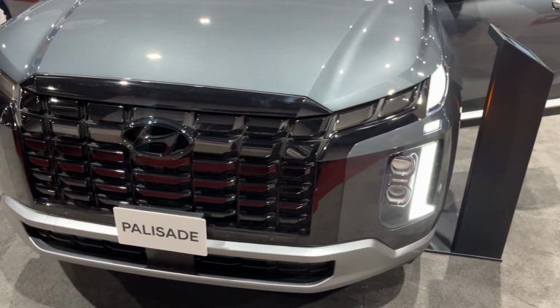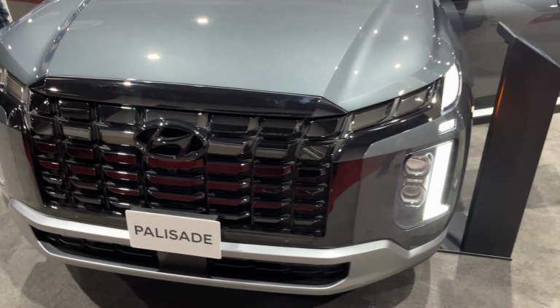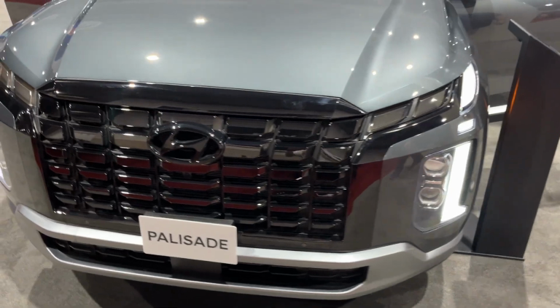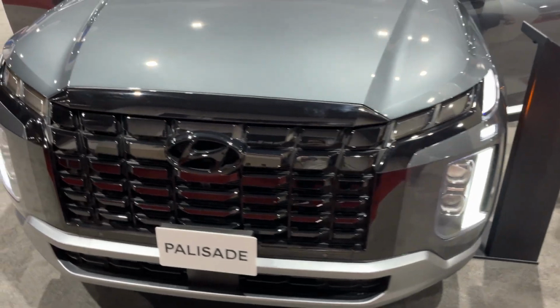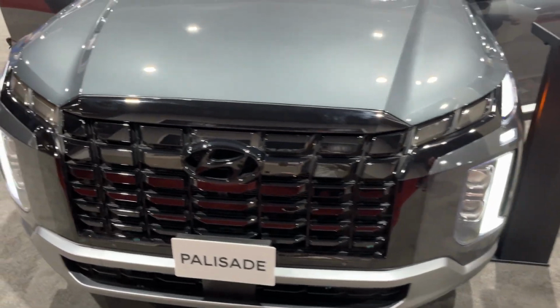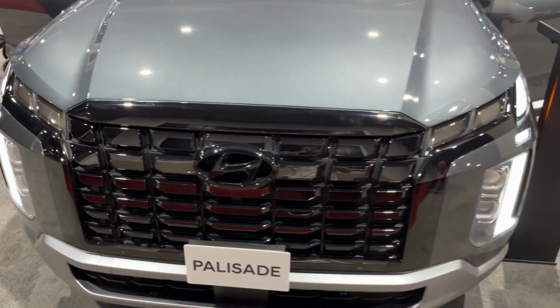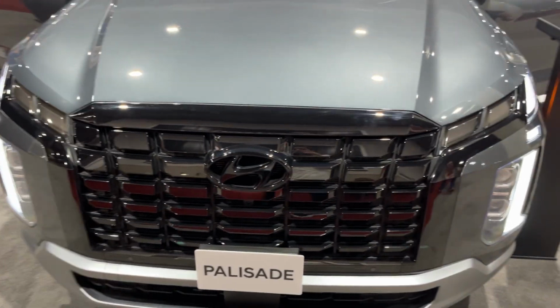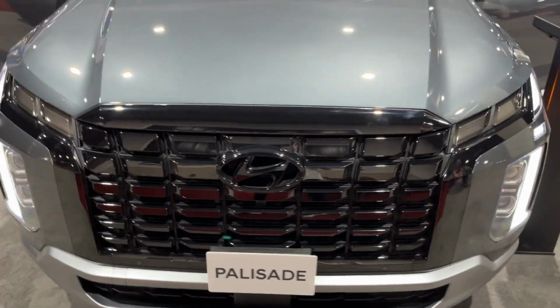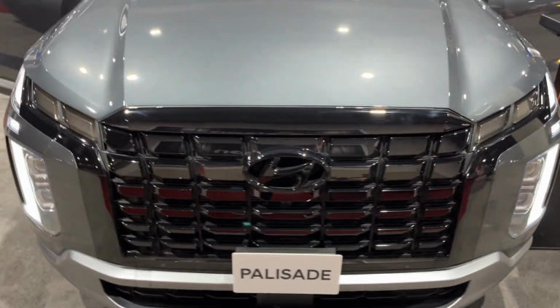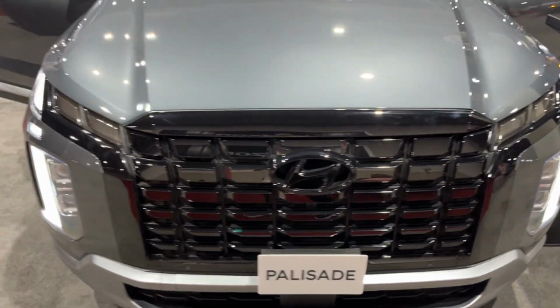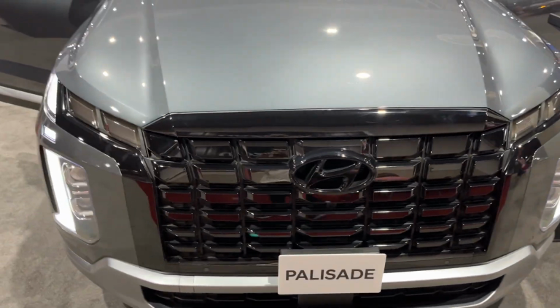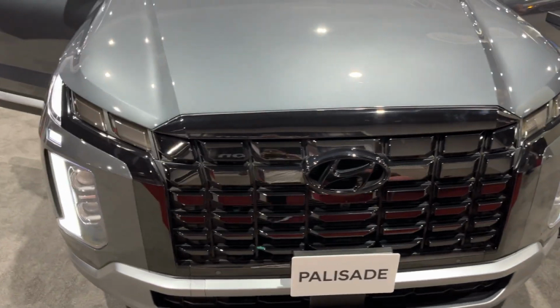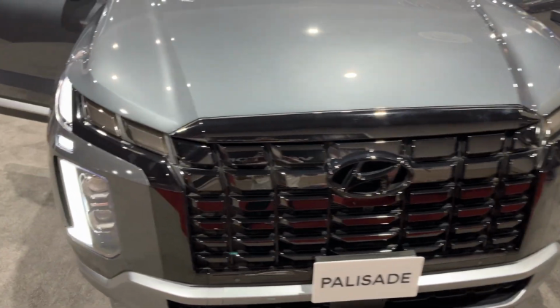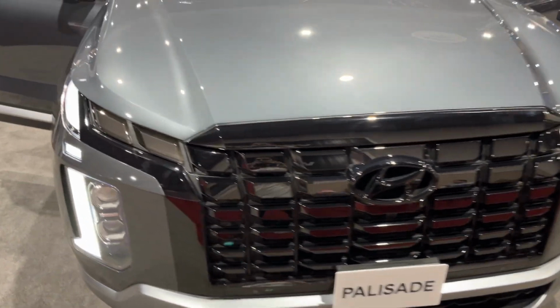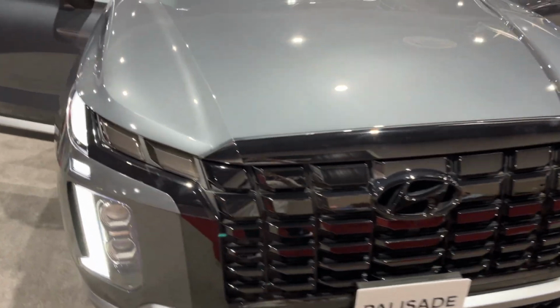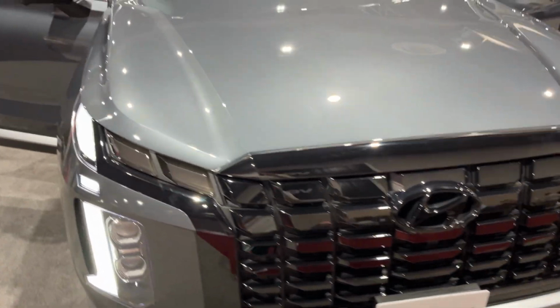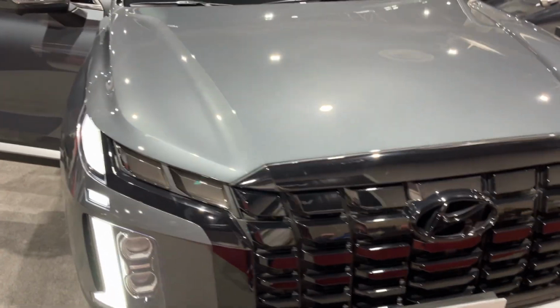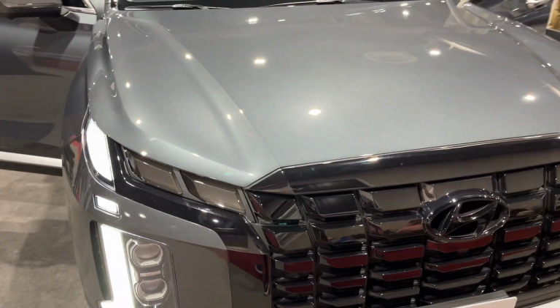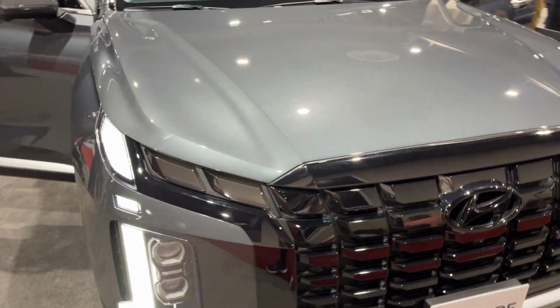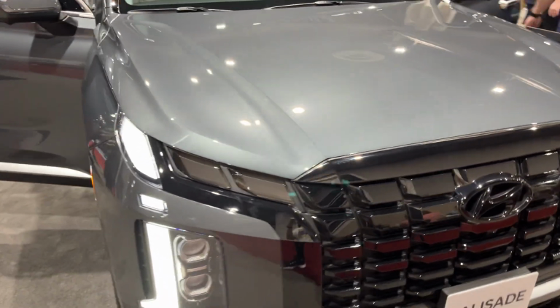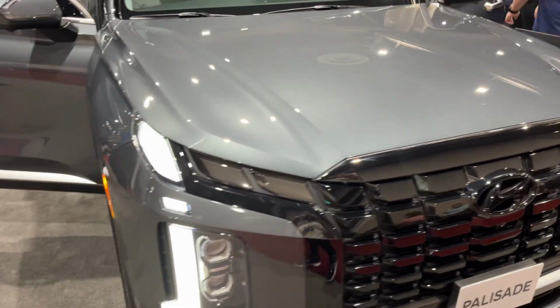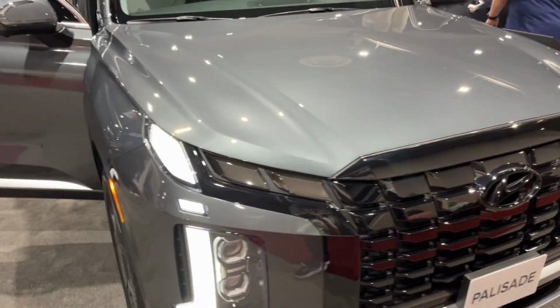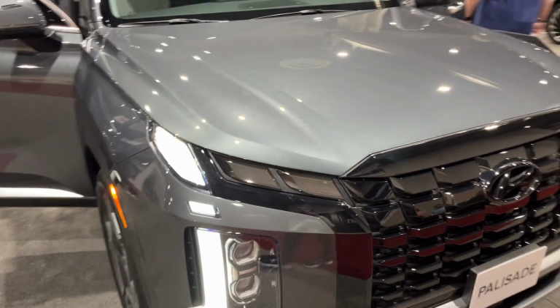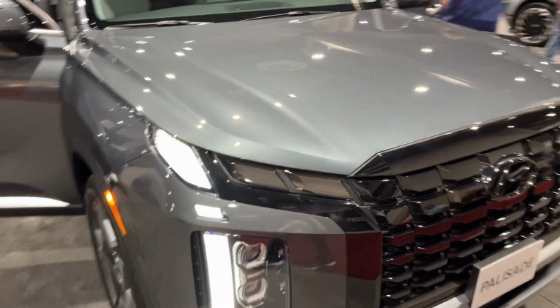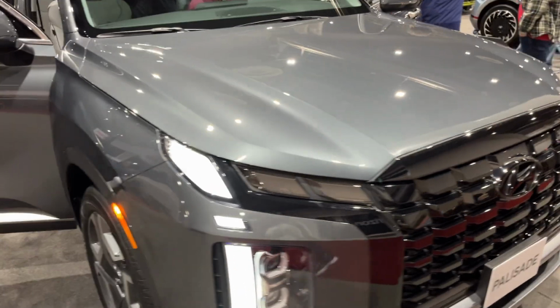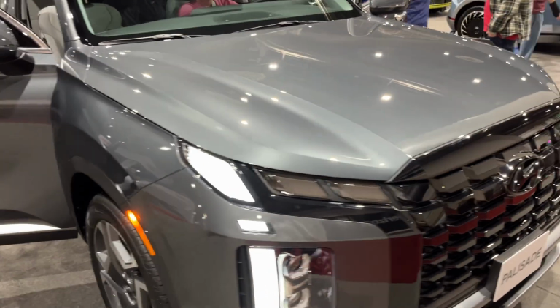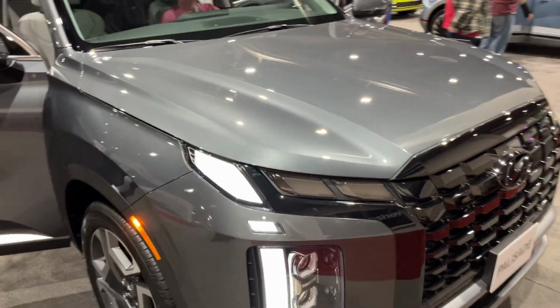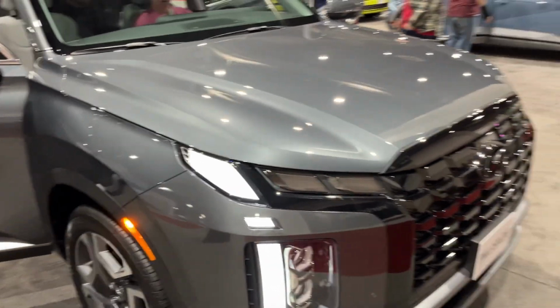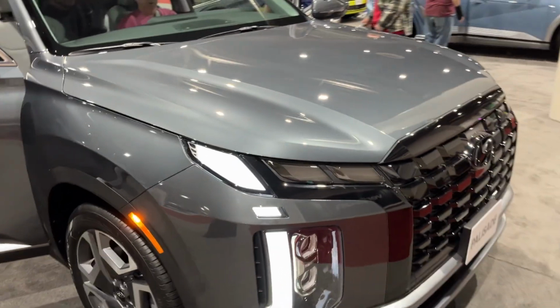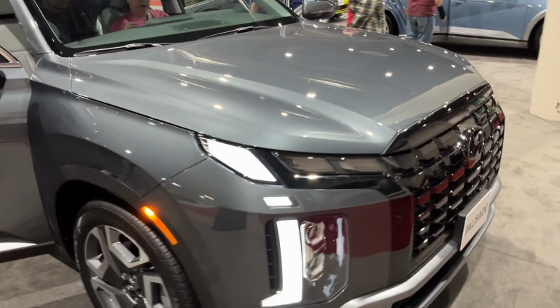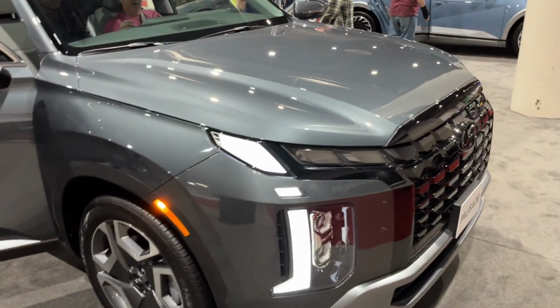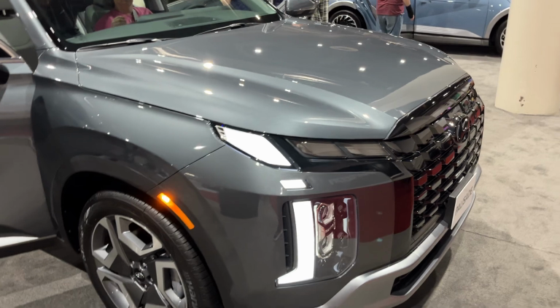Hello everyone. Here today I have the brand new 2024 Hyundai Palisade.